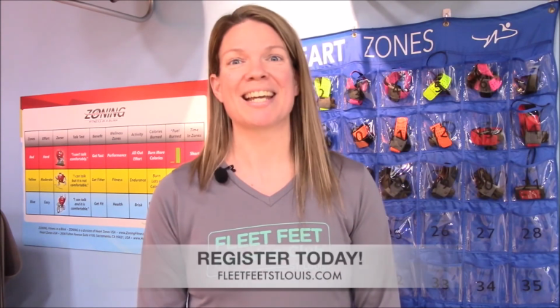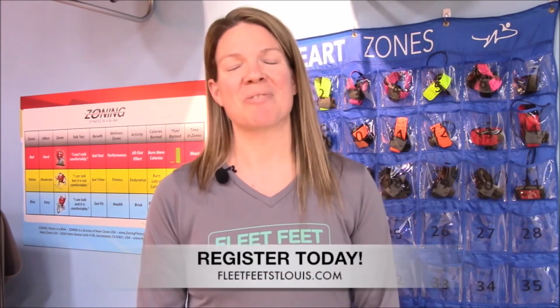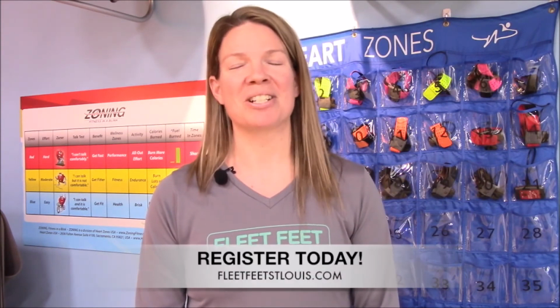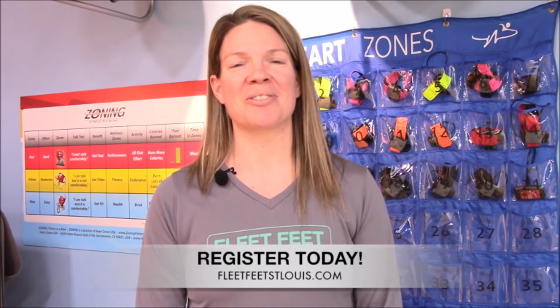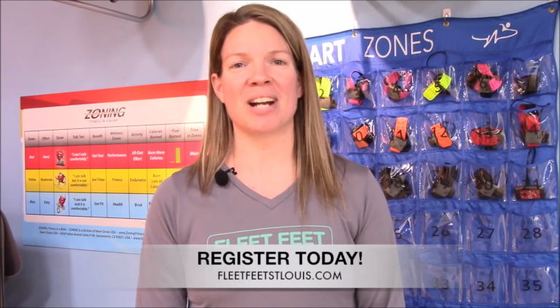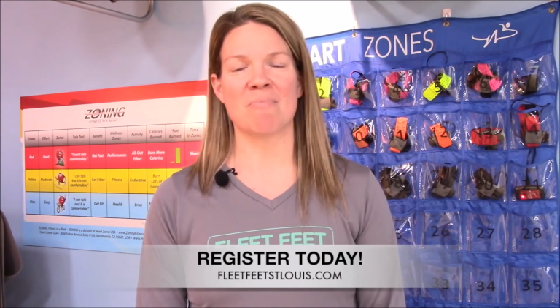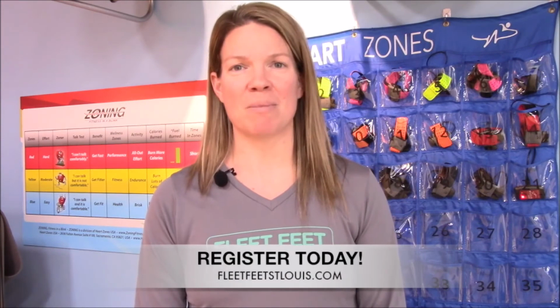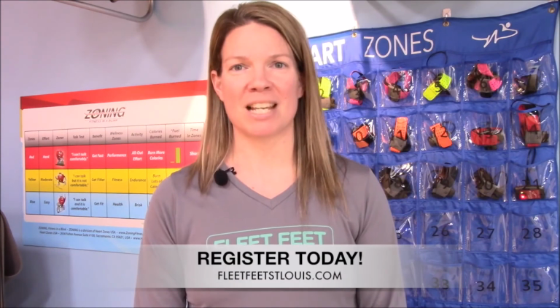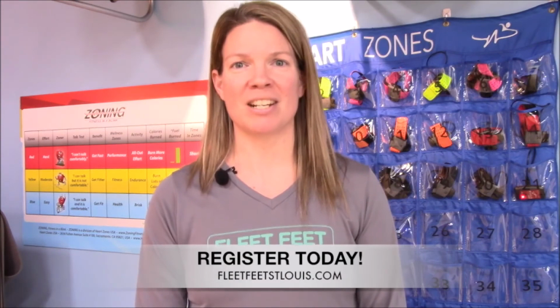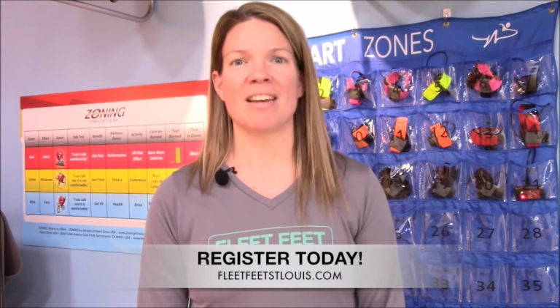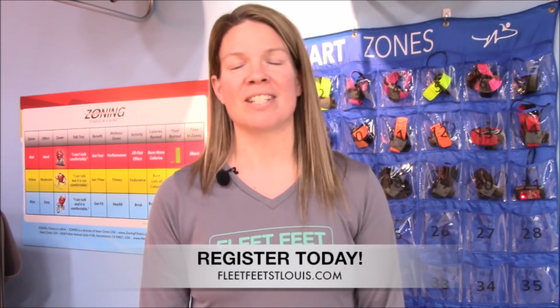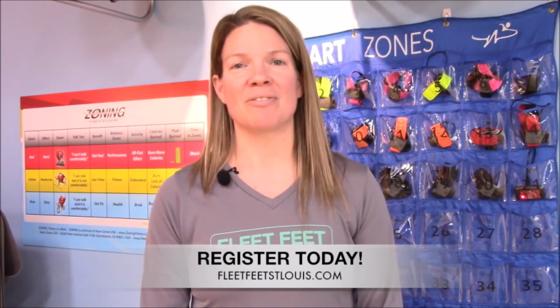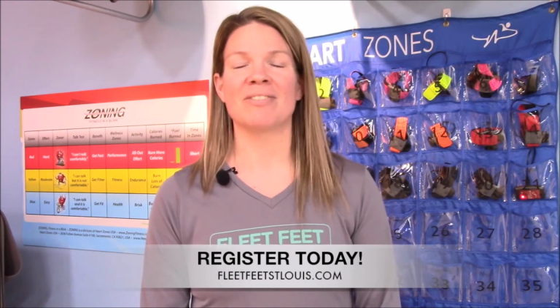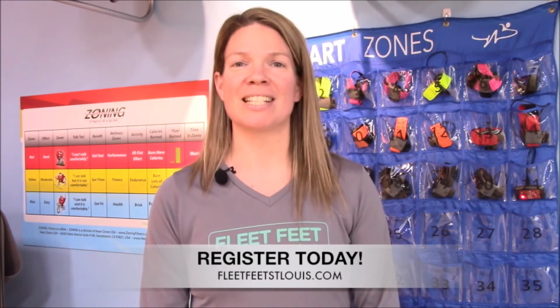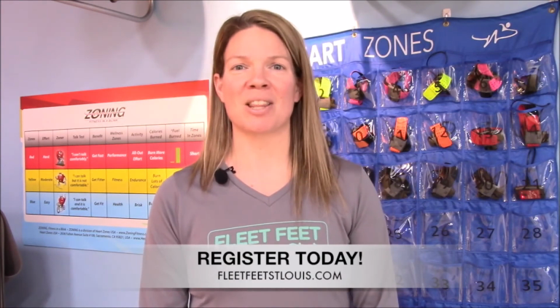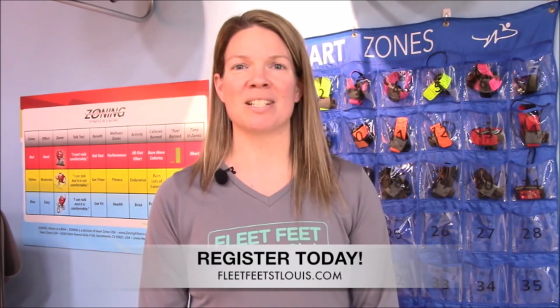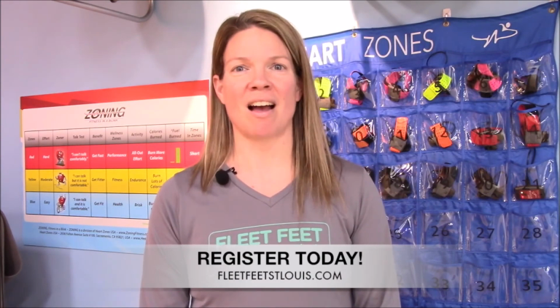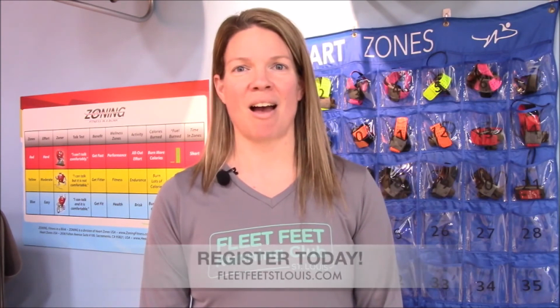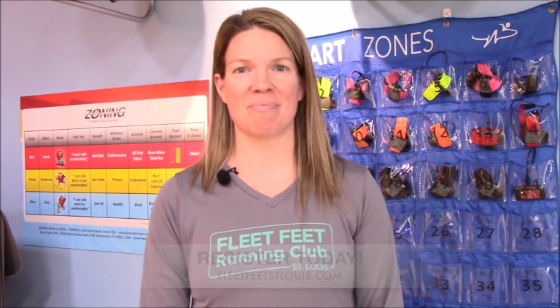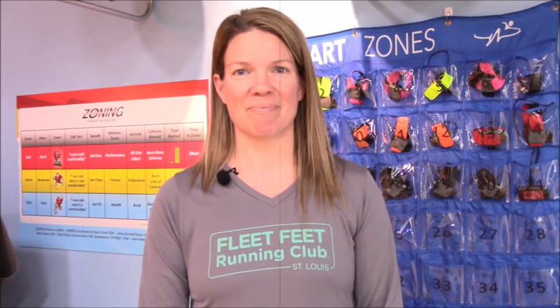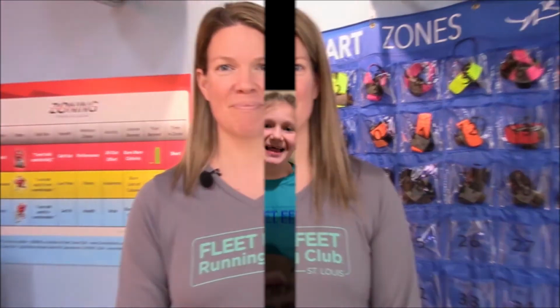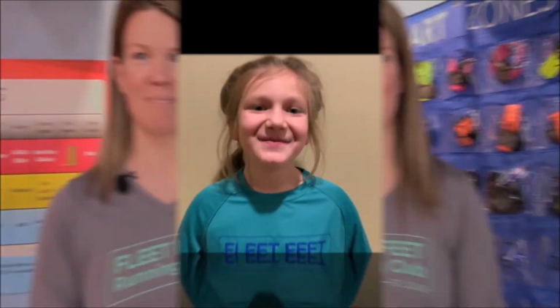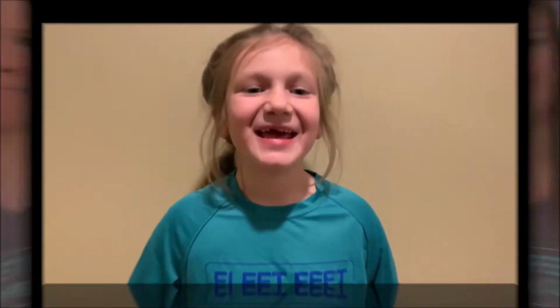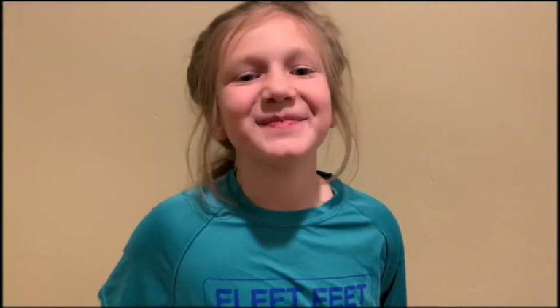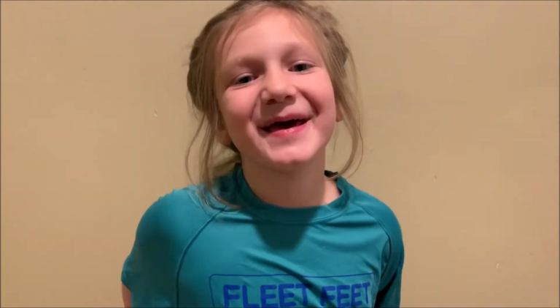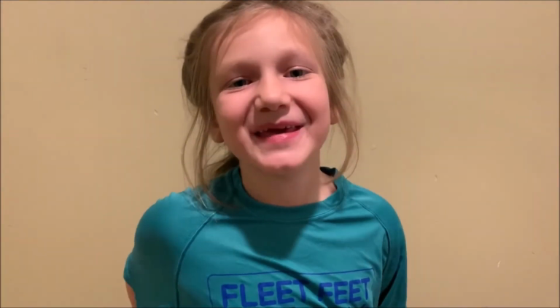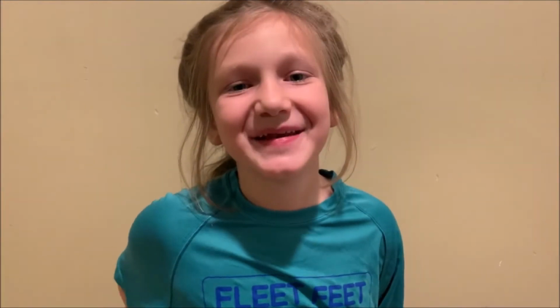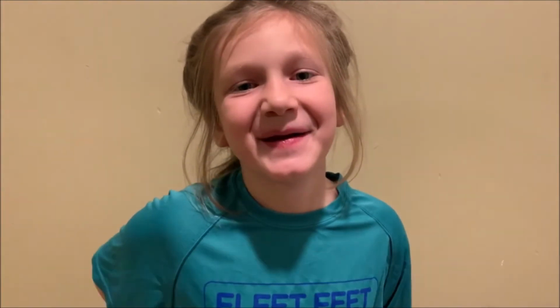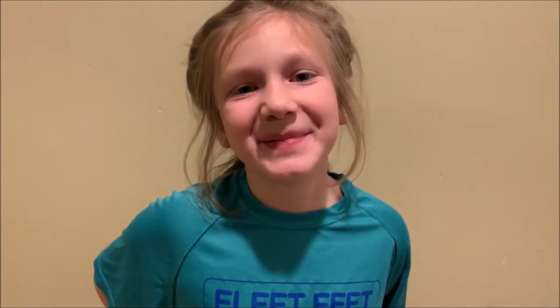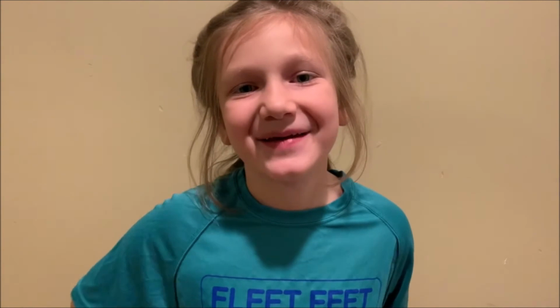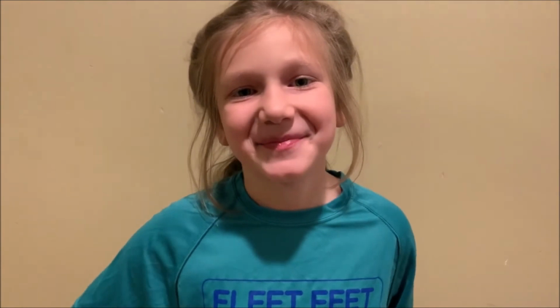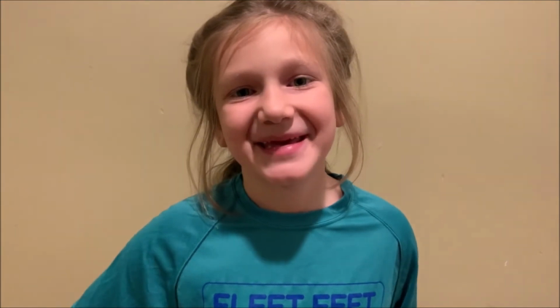To register for an Amp It Up session, visit www.fleetfeetstlouis.com. I love Amp It Up! Can you come play with me?